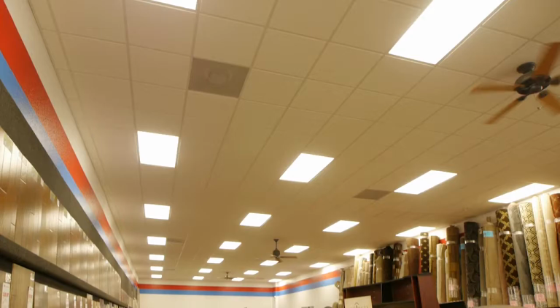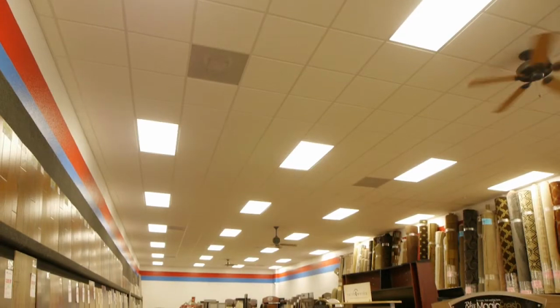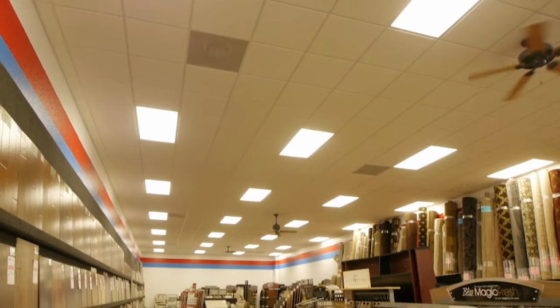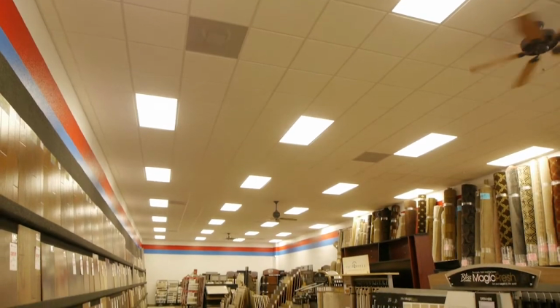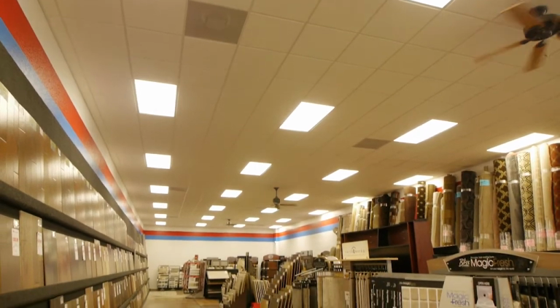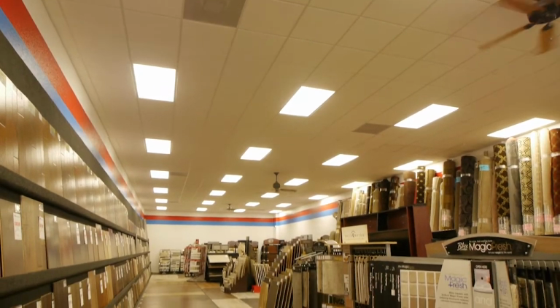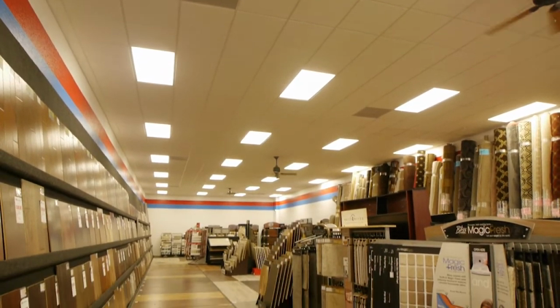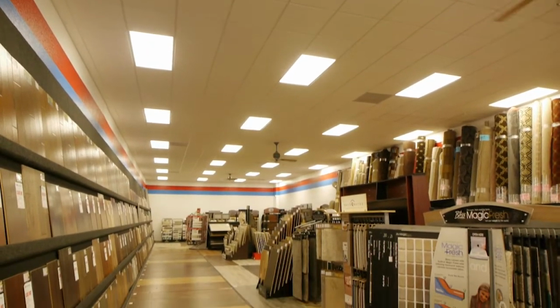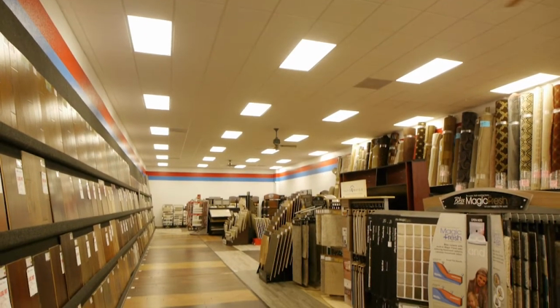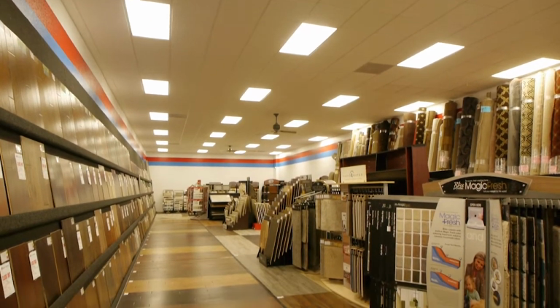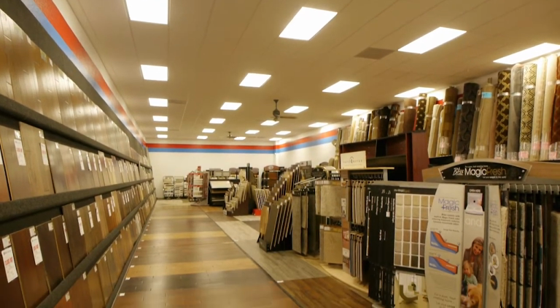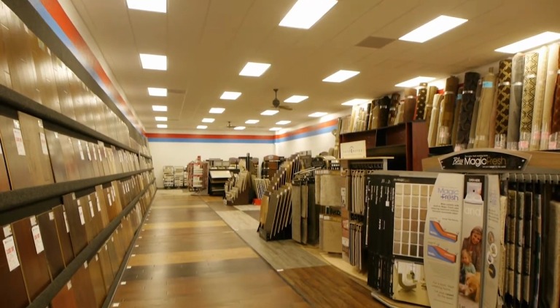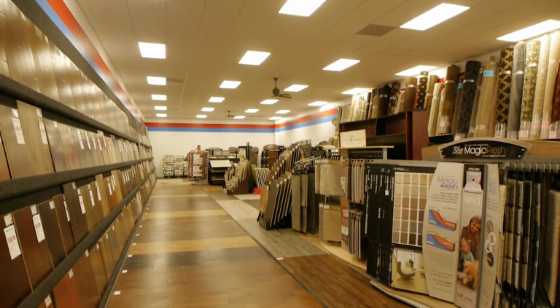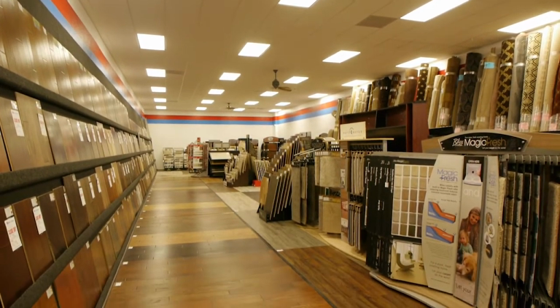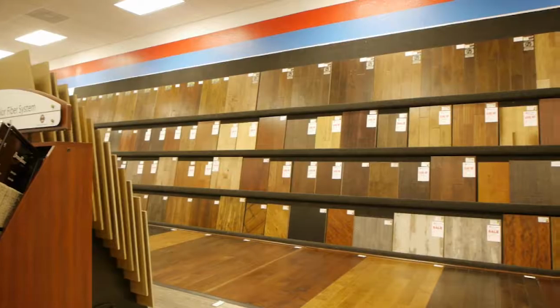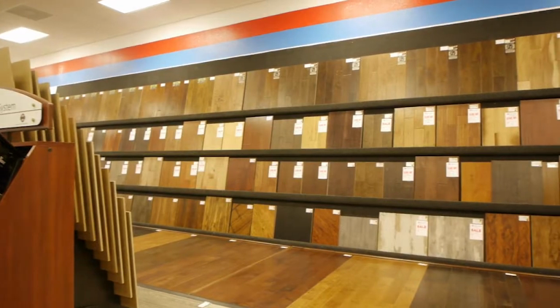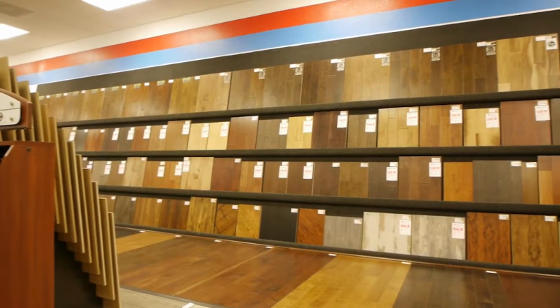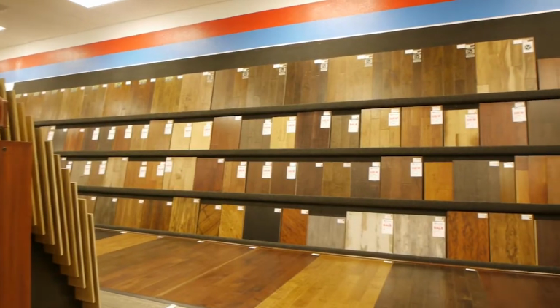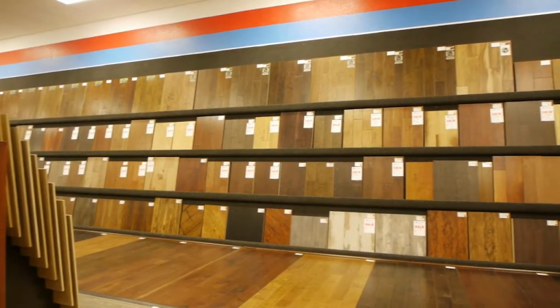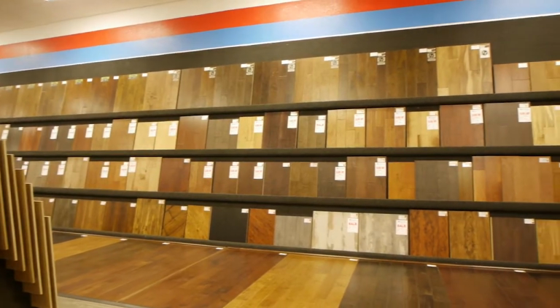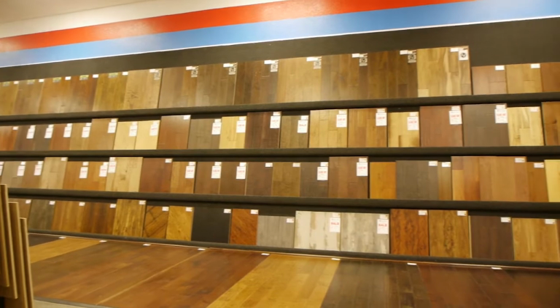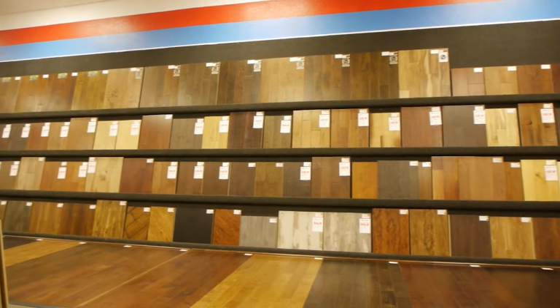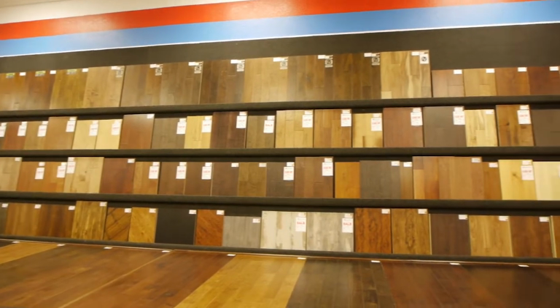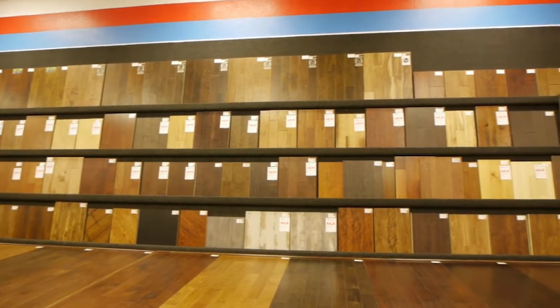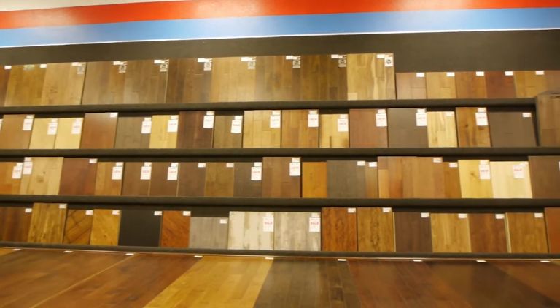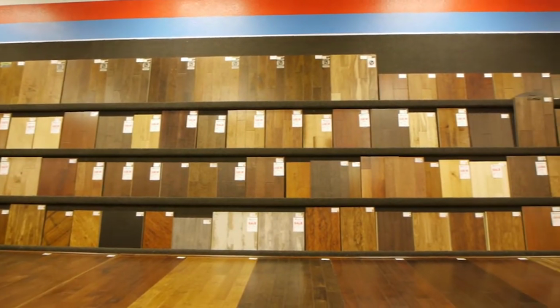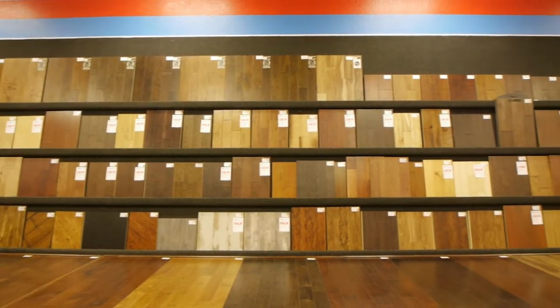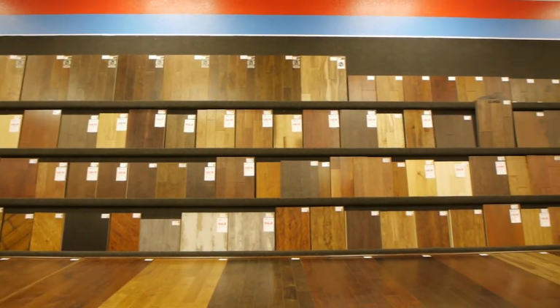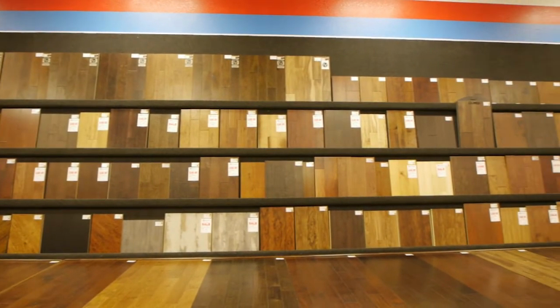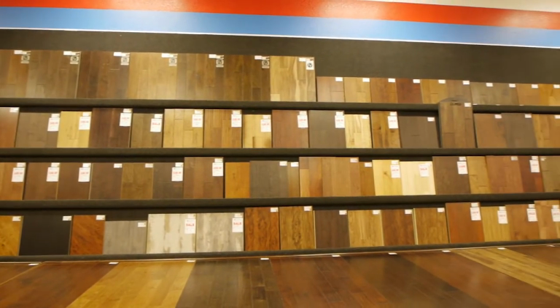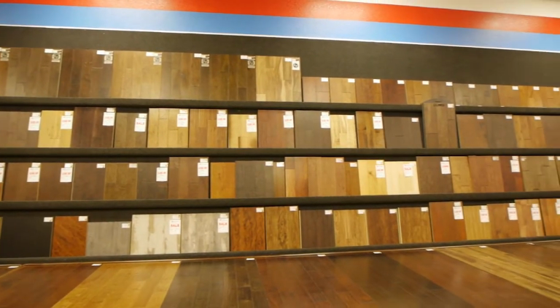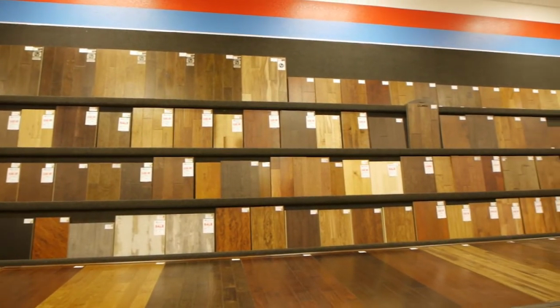We've got a very open, large showroom with a lot of flooring on display that you can physically walk on, see and touch, and get the experience of how it'll be in your home.